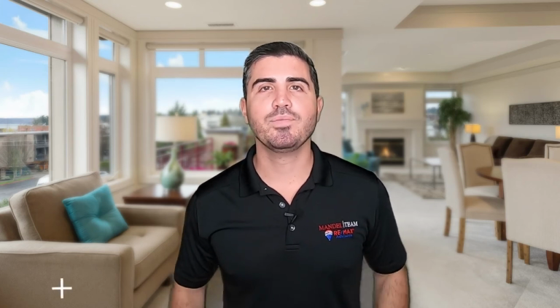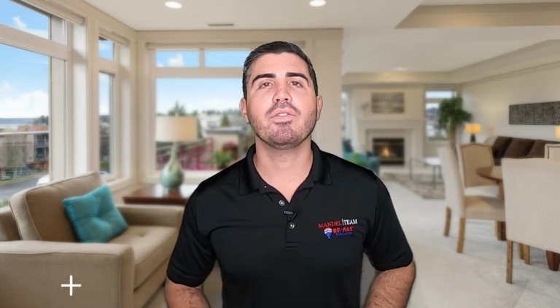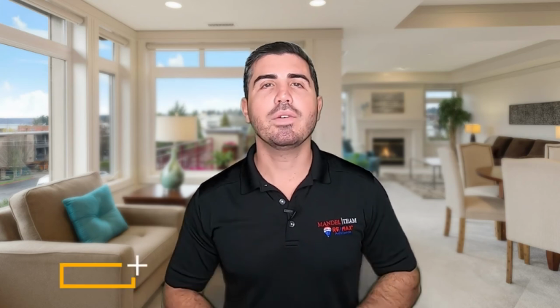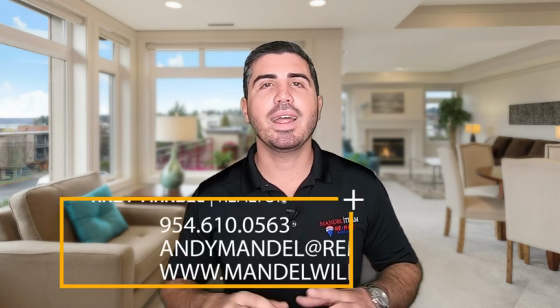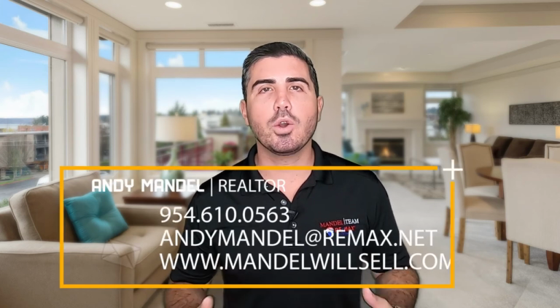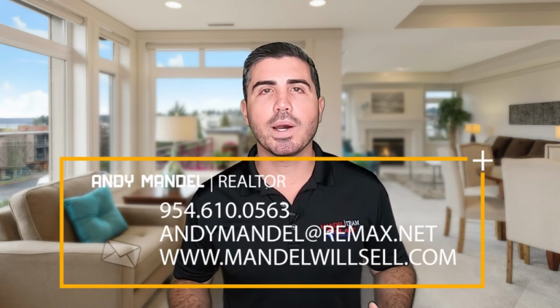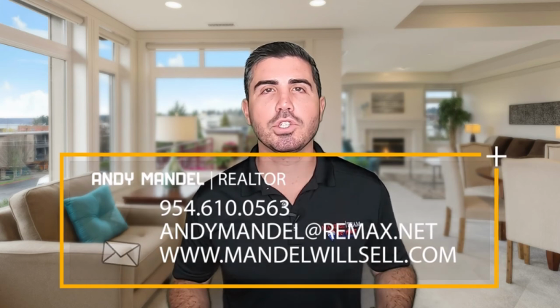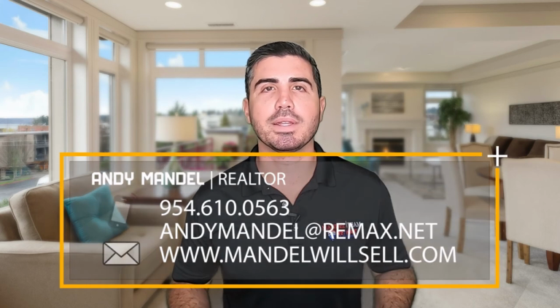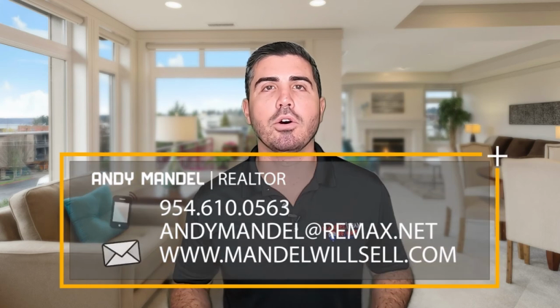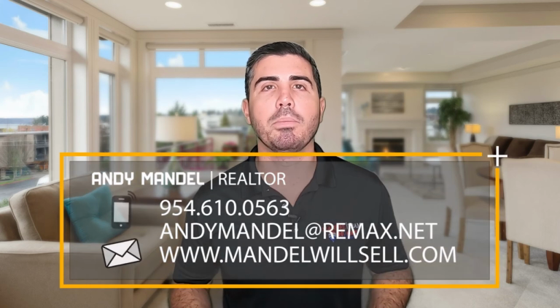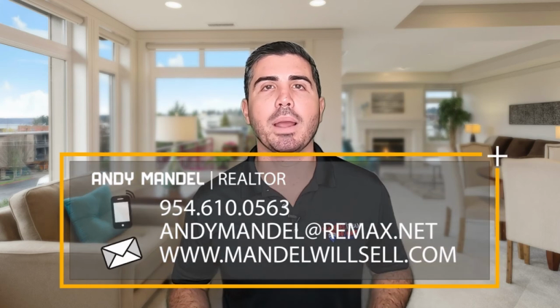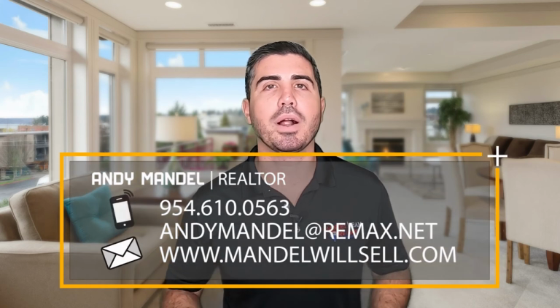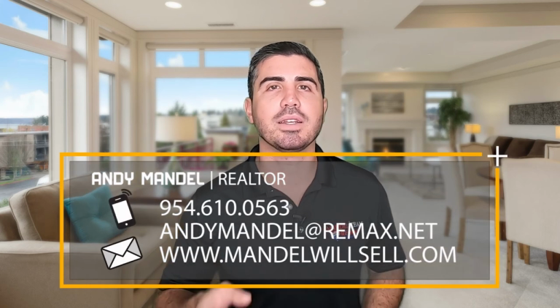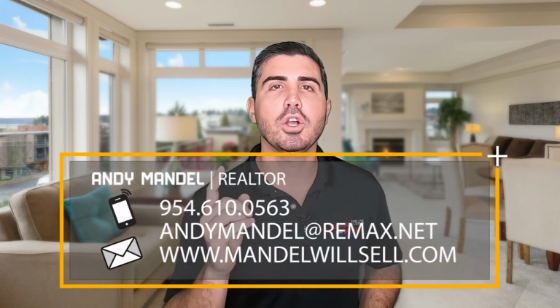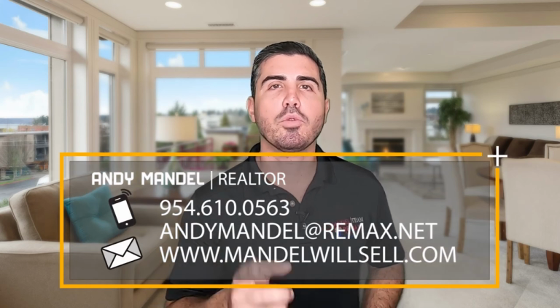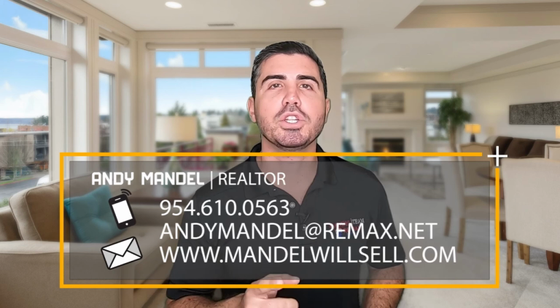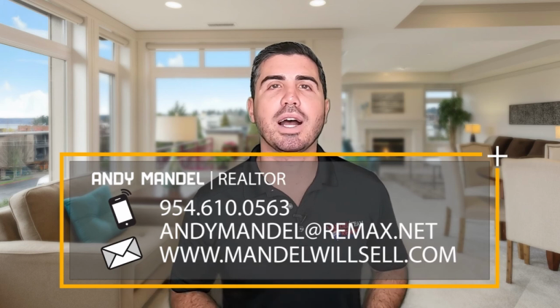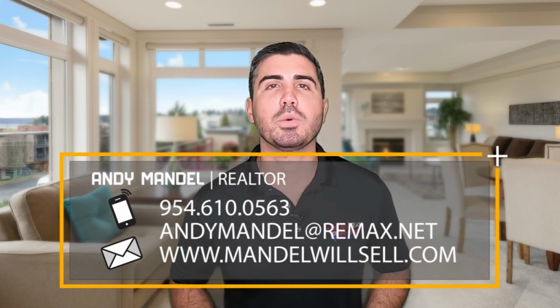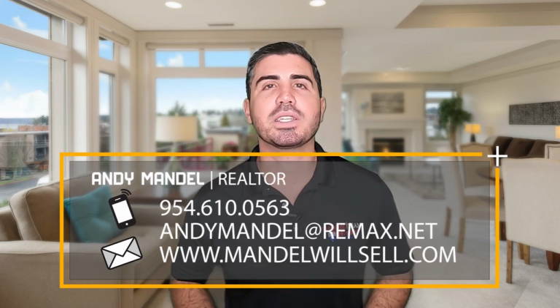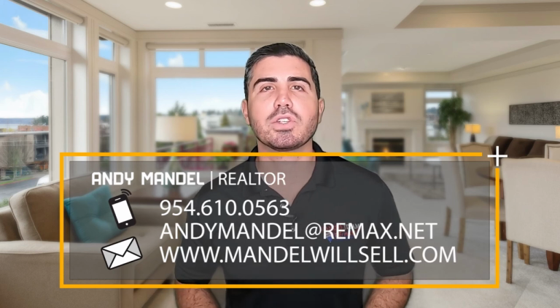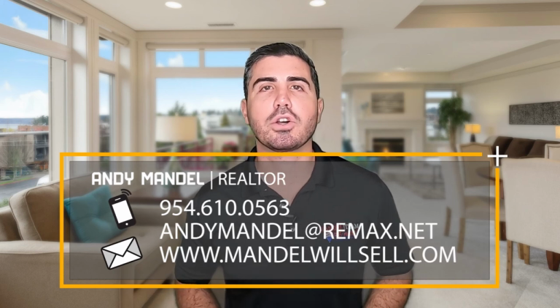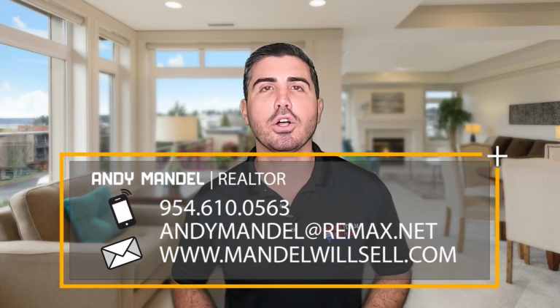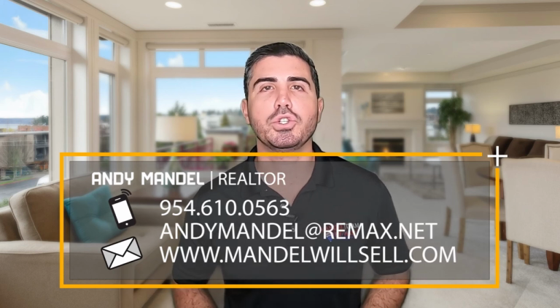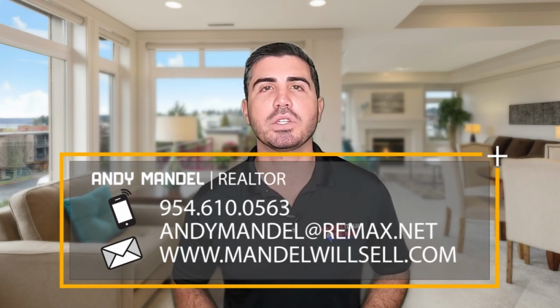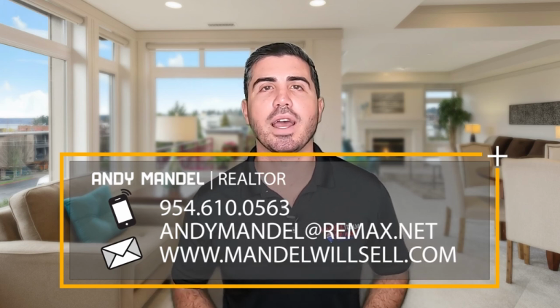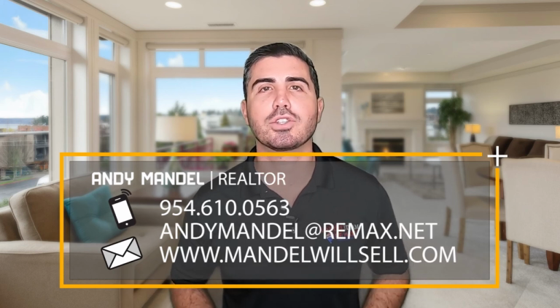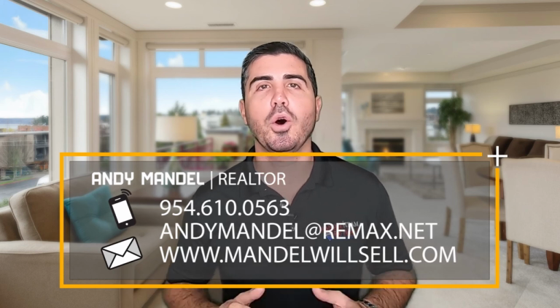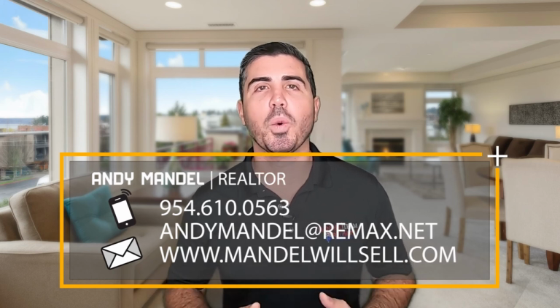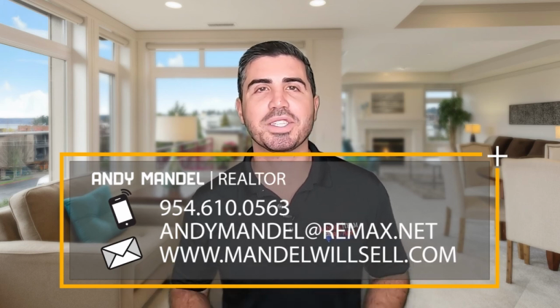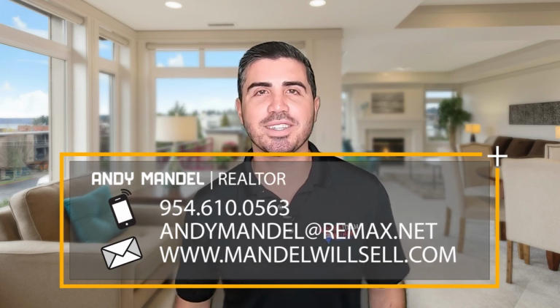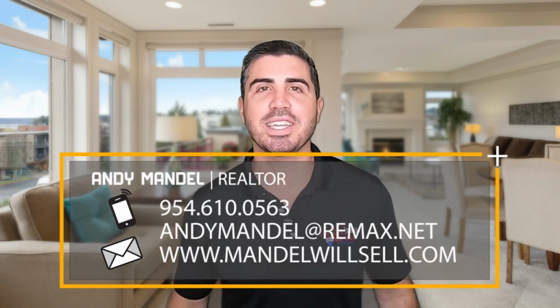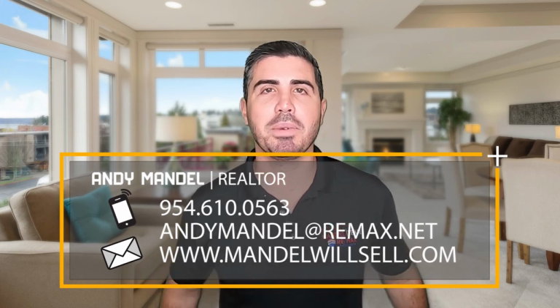If you have any questions about the home buying process, reach out to us — give us a call, shoot us a text, or send us an email.